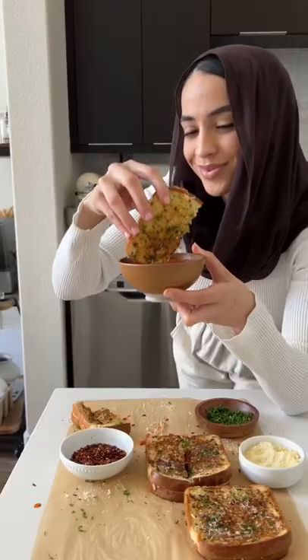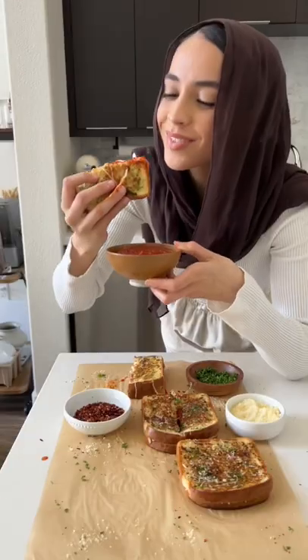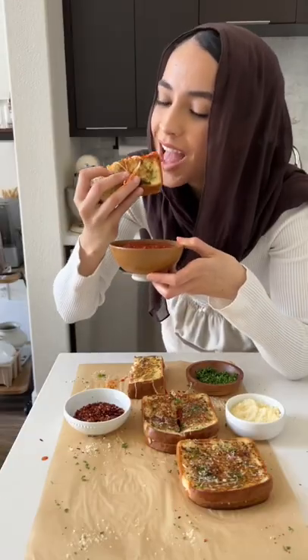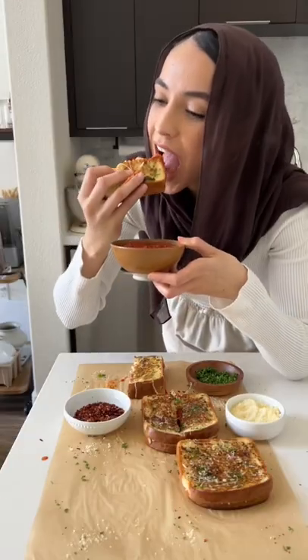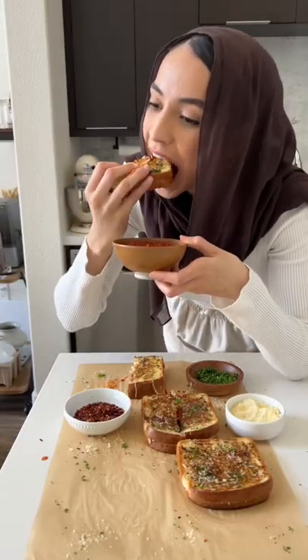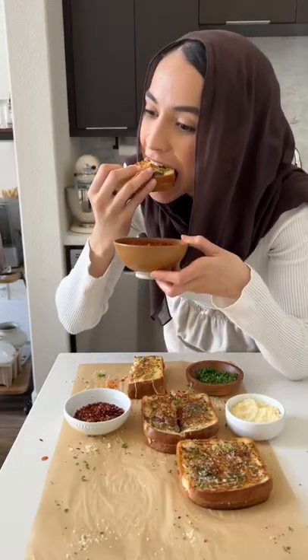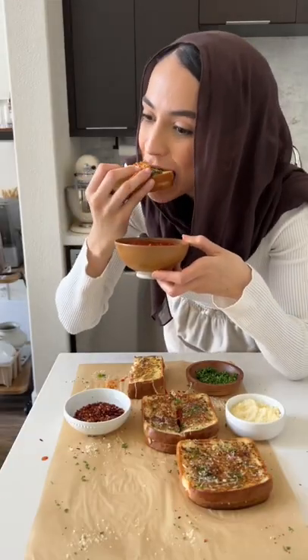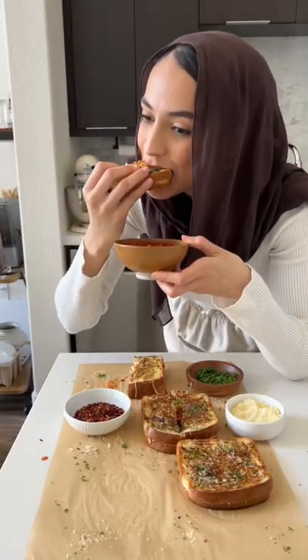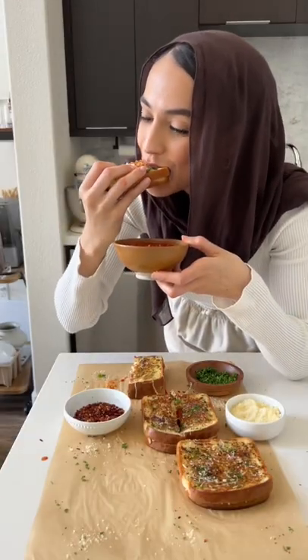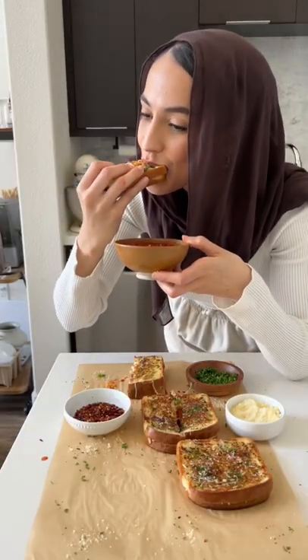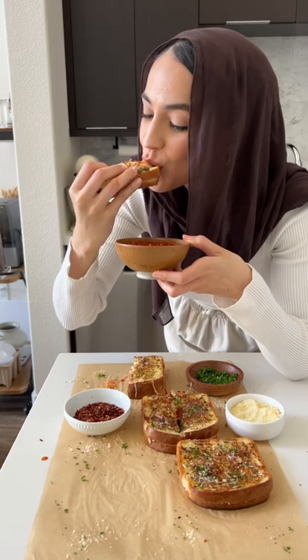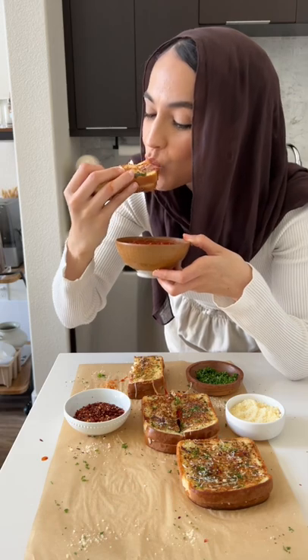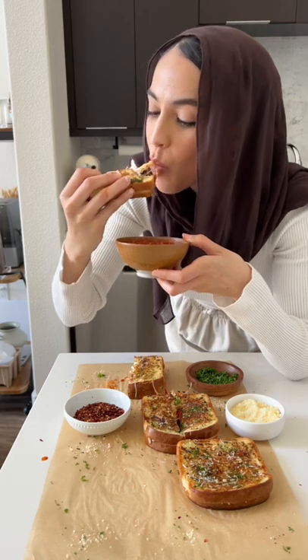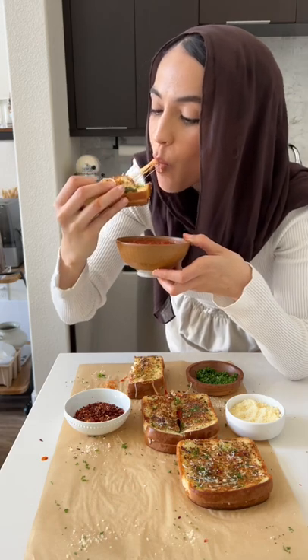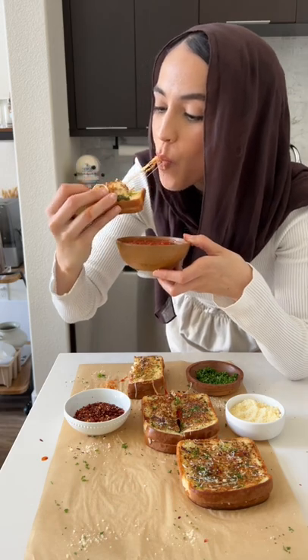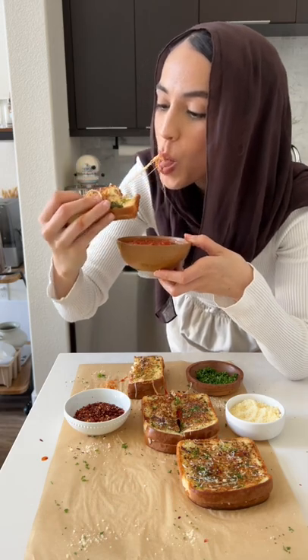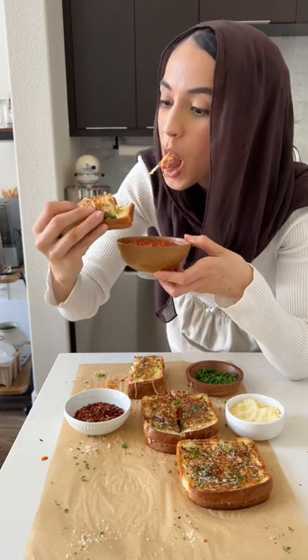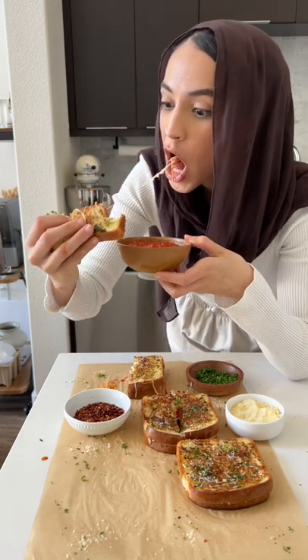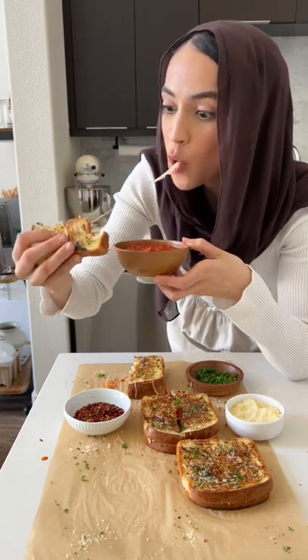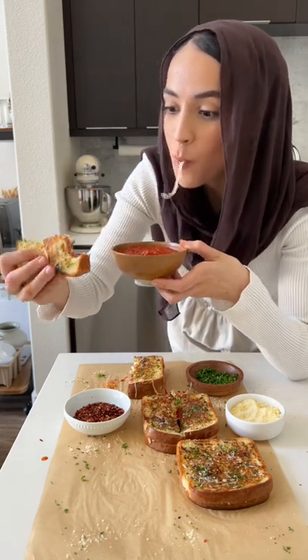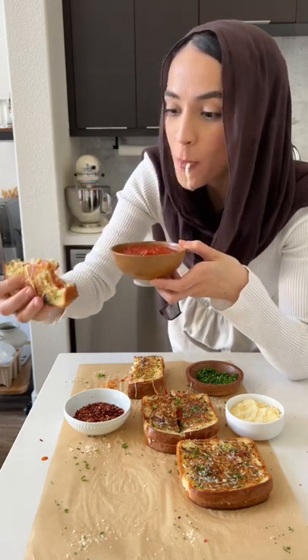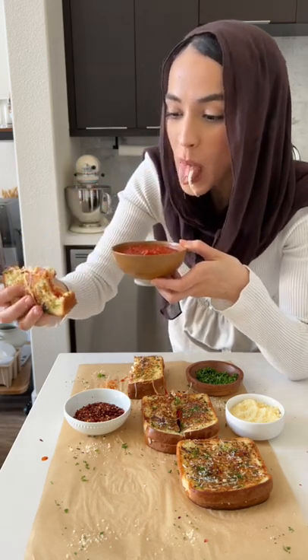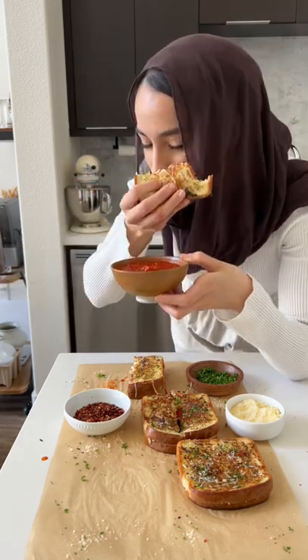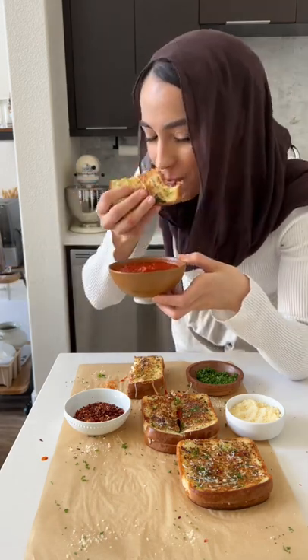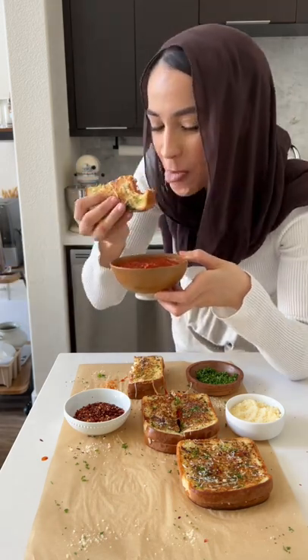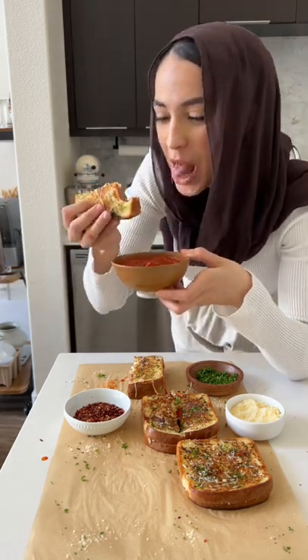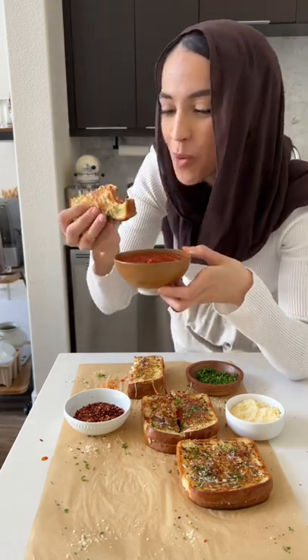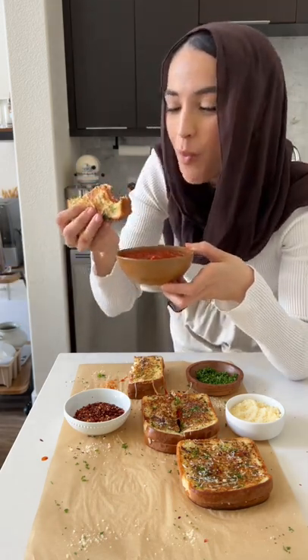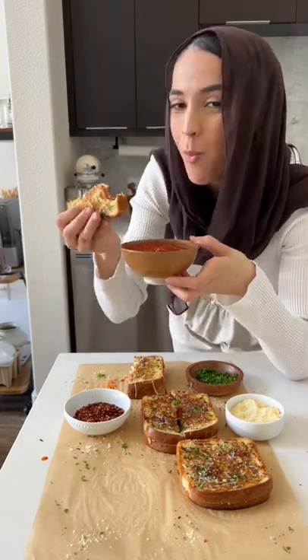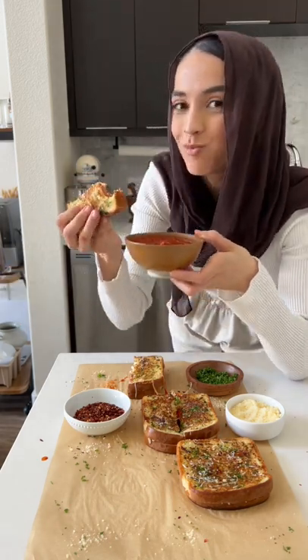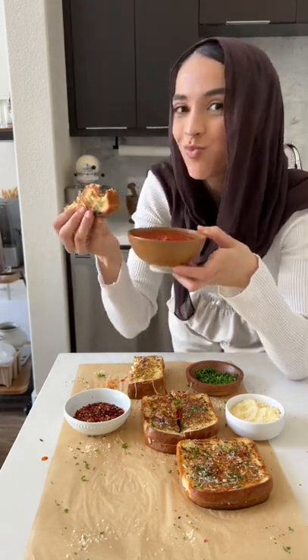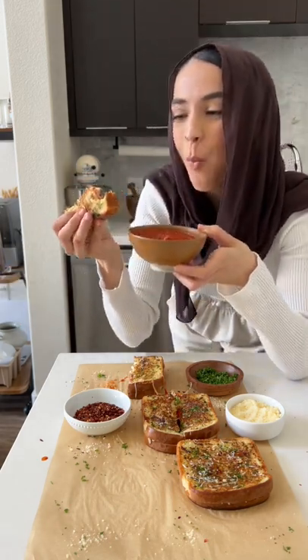Of course you need some more marinara to dip in, and all that's left to do is enjoy.